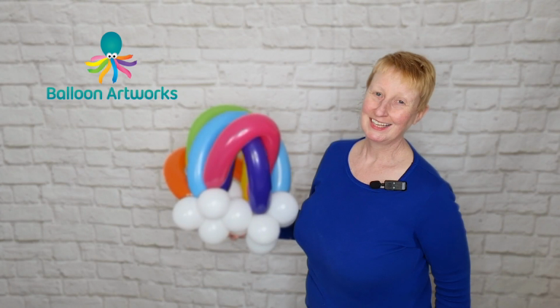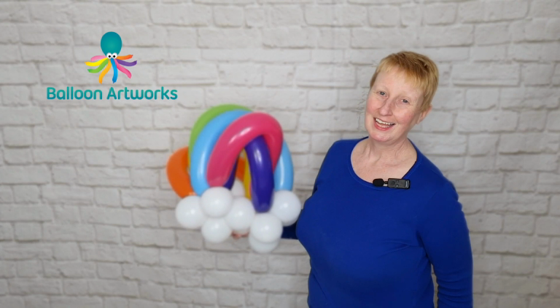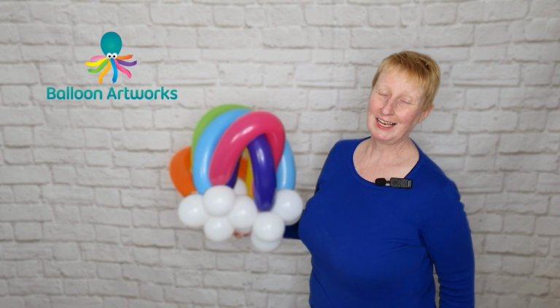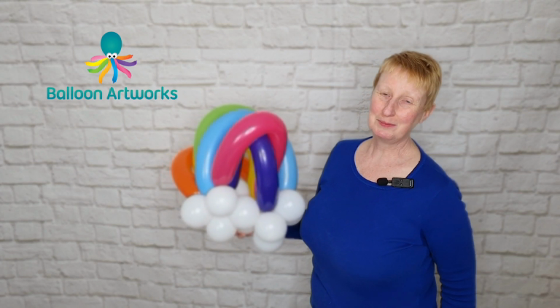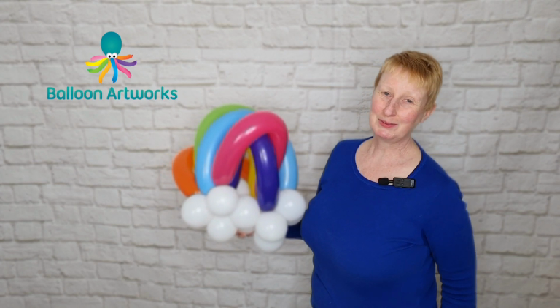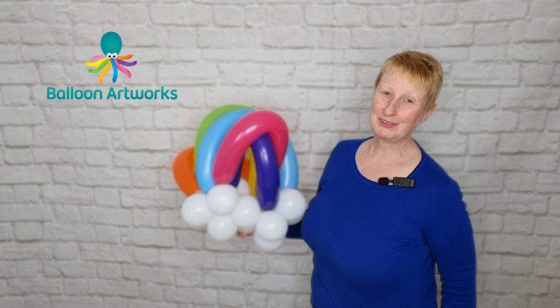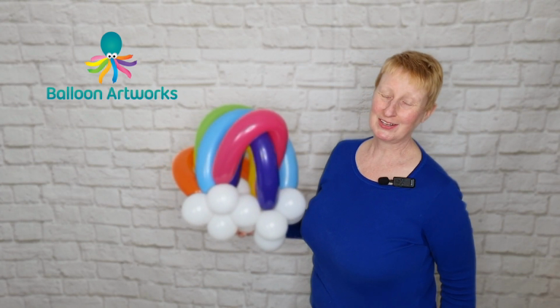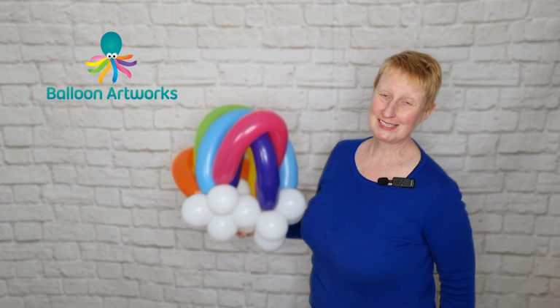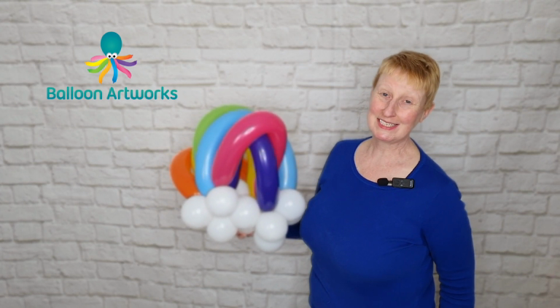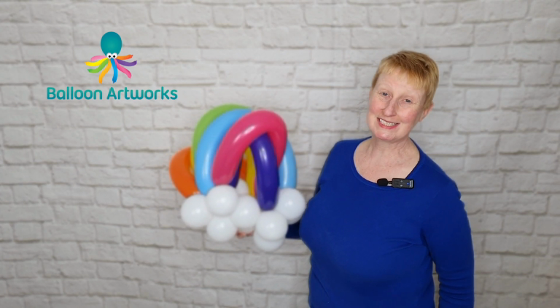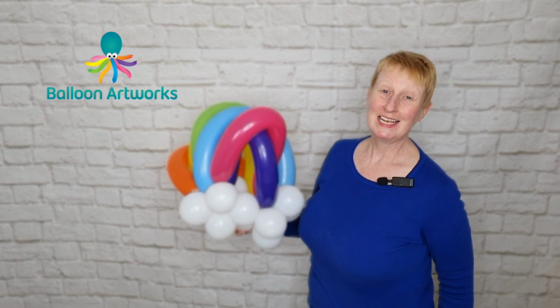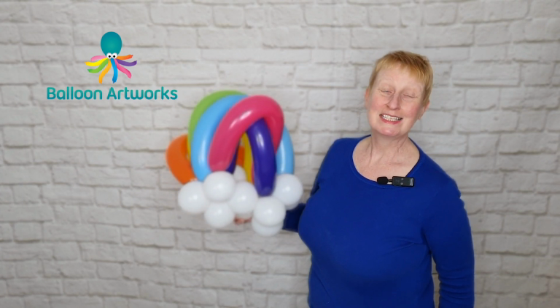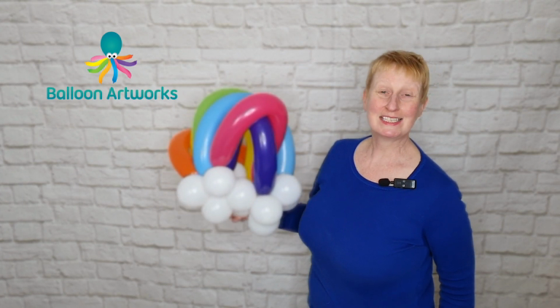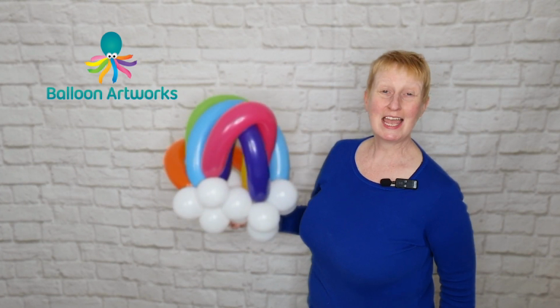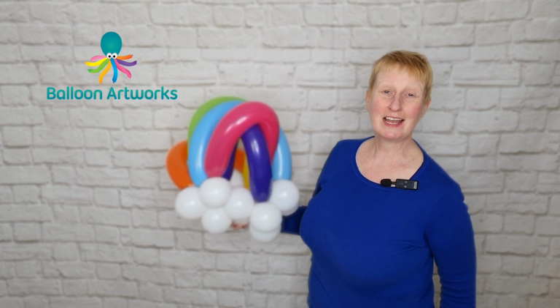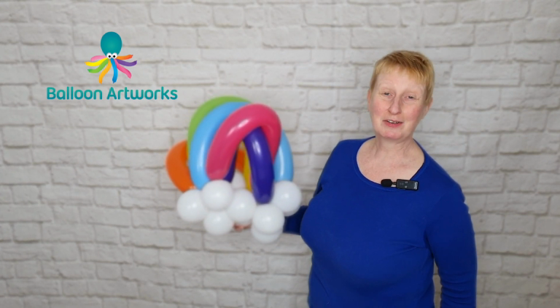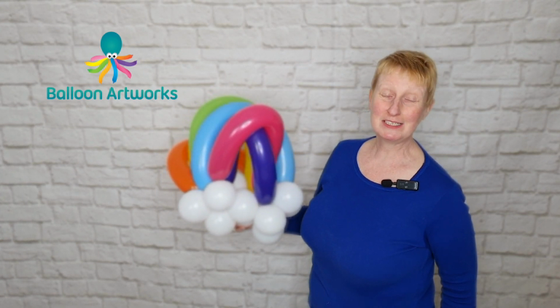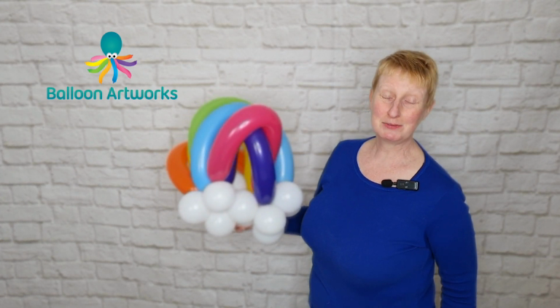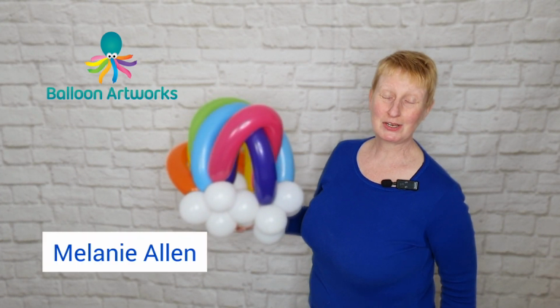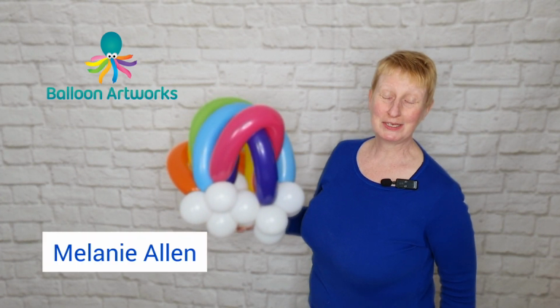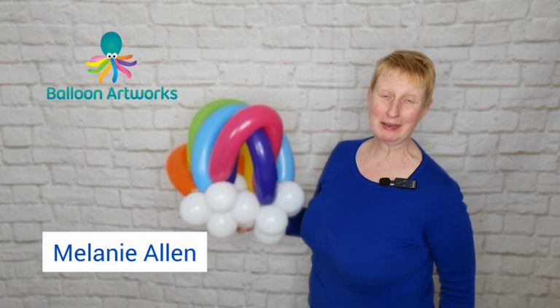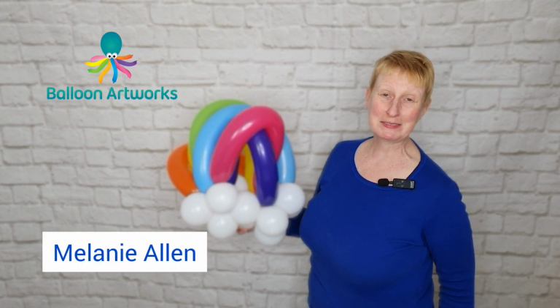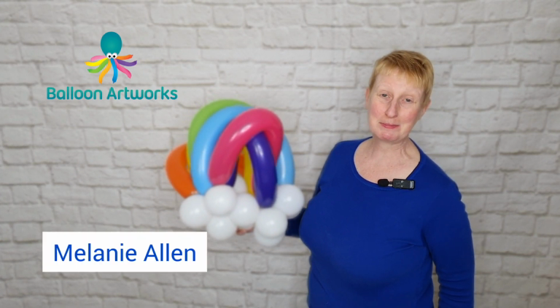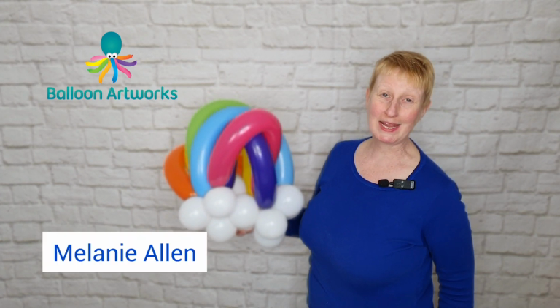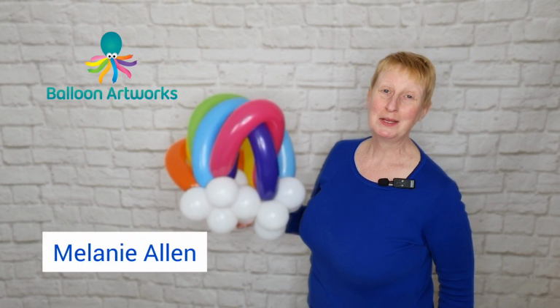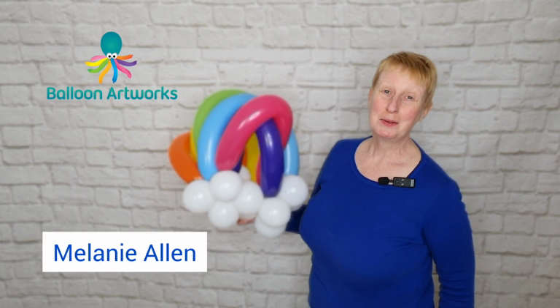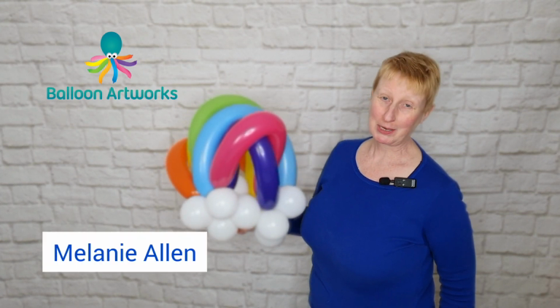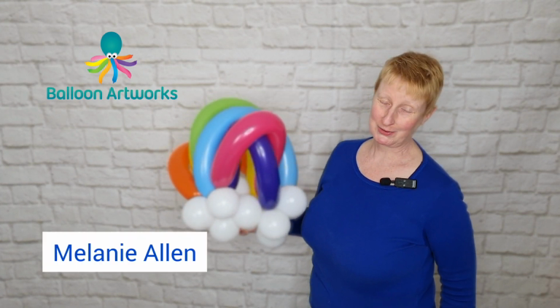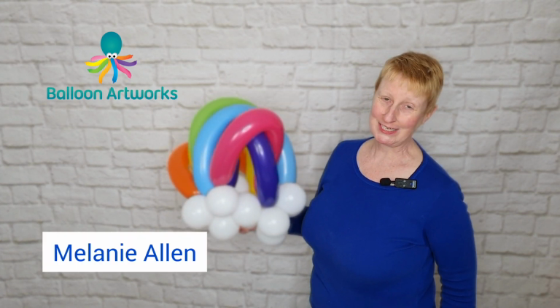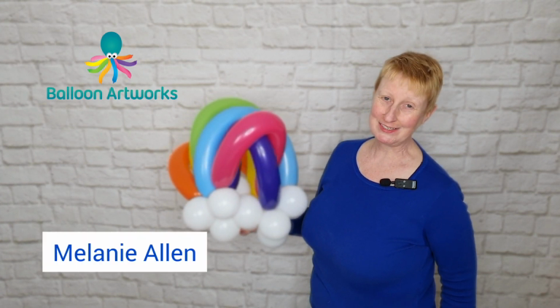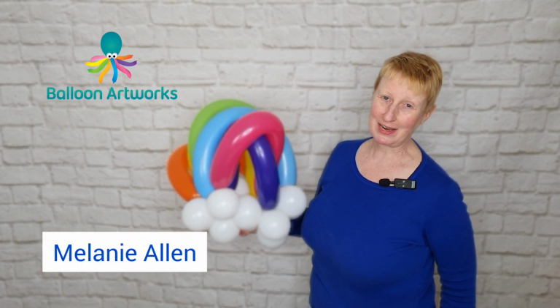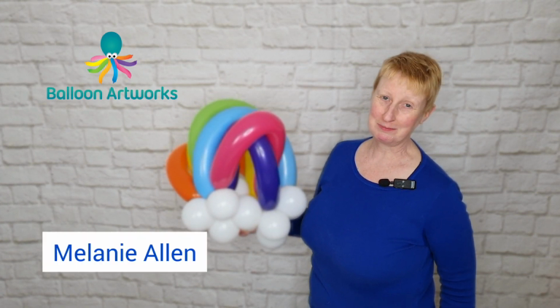Hello balloon artists. Today I'm going to be showing you how to make my 3D rainbow.